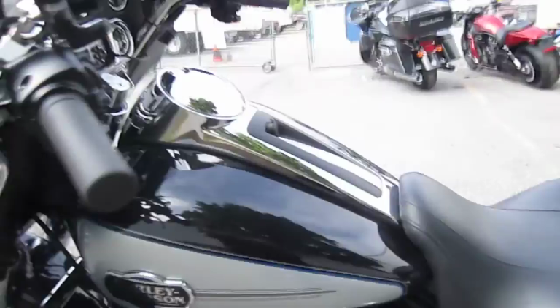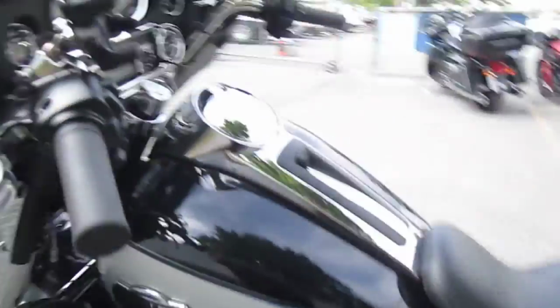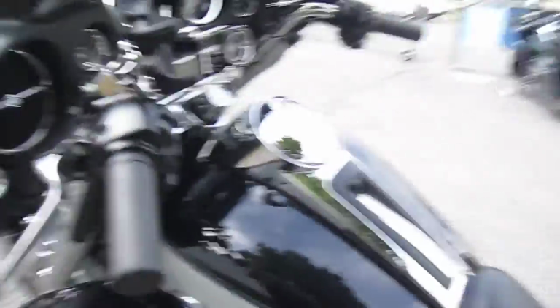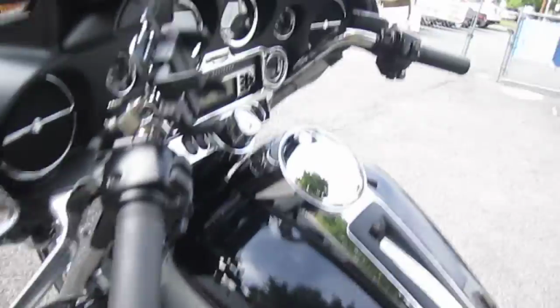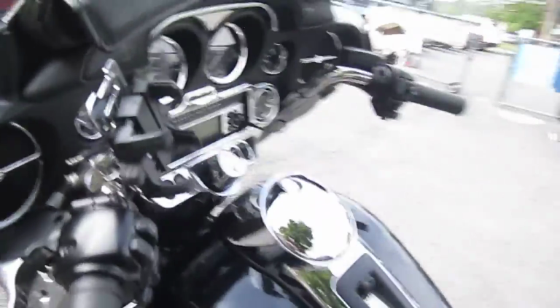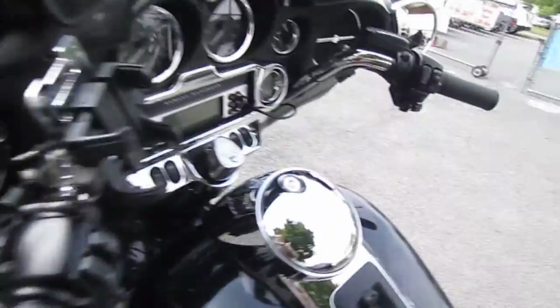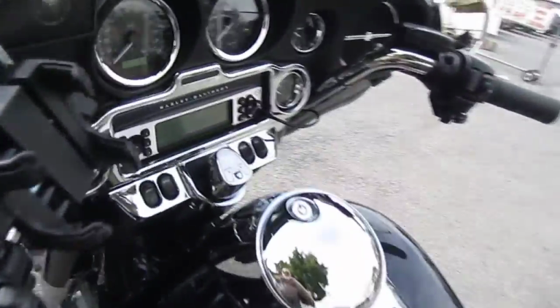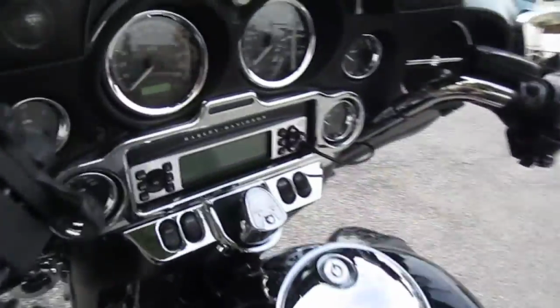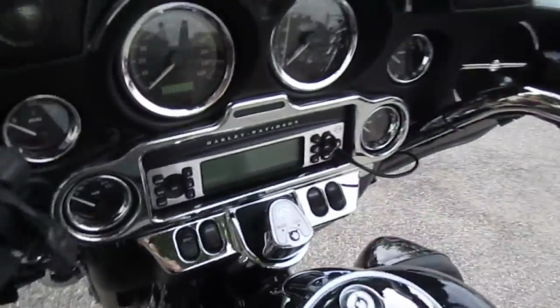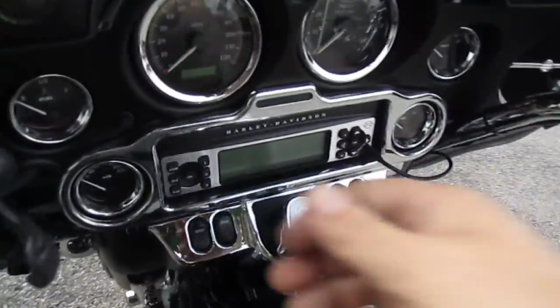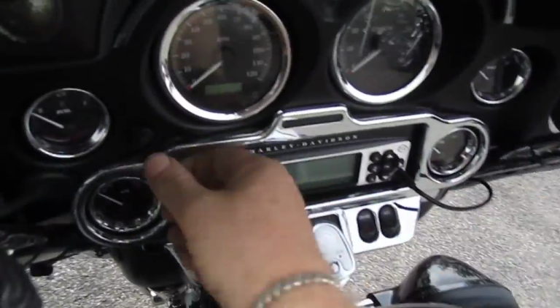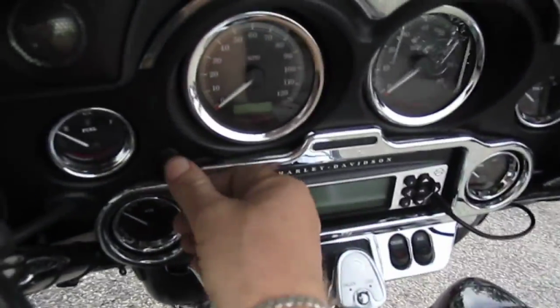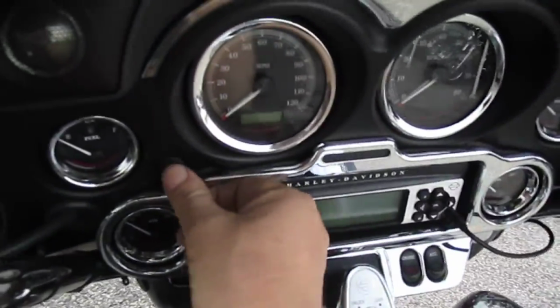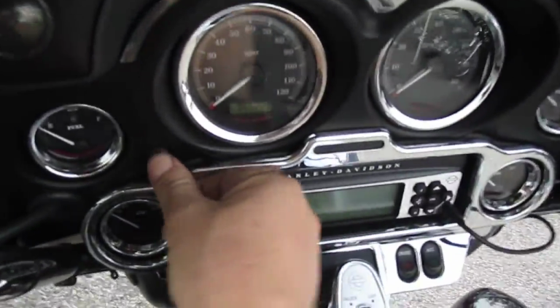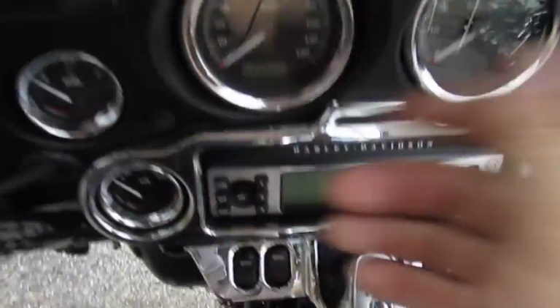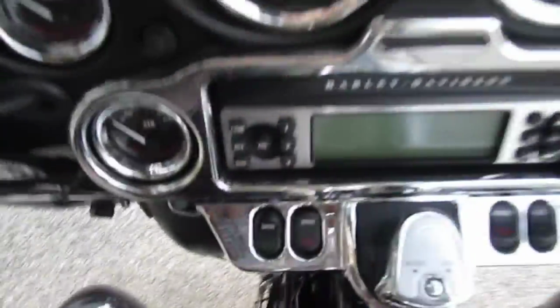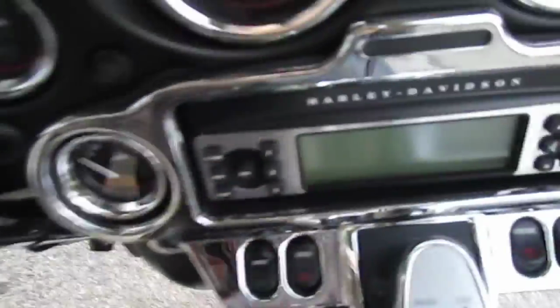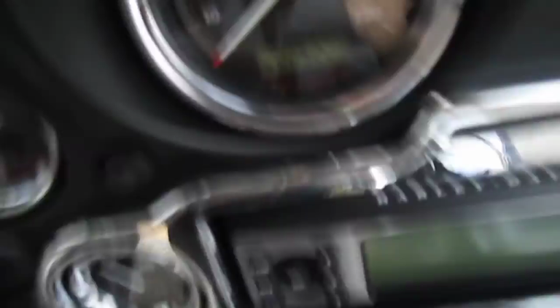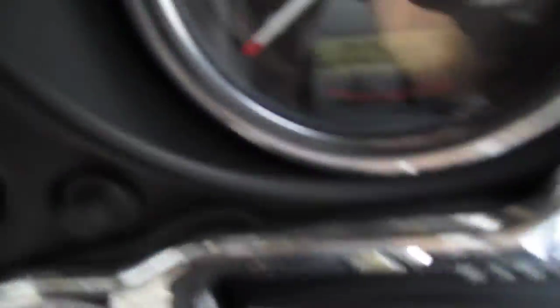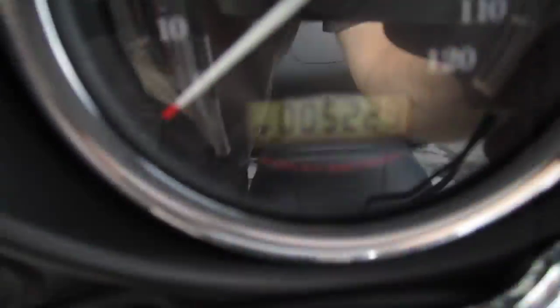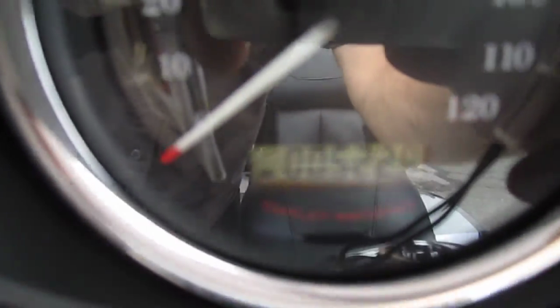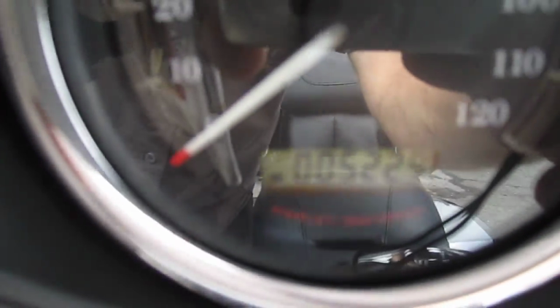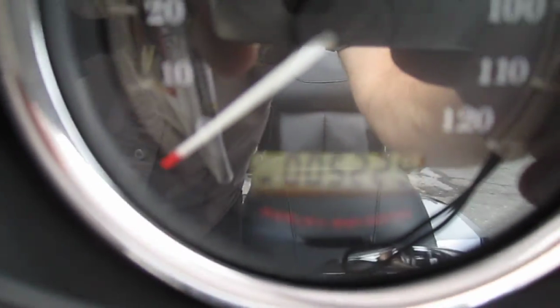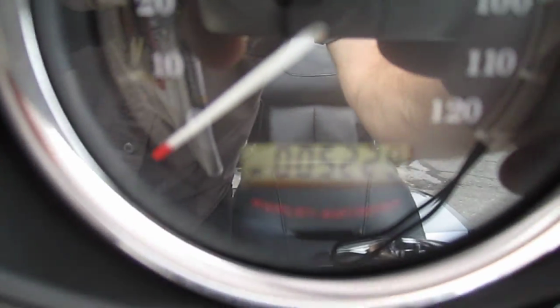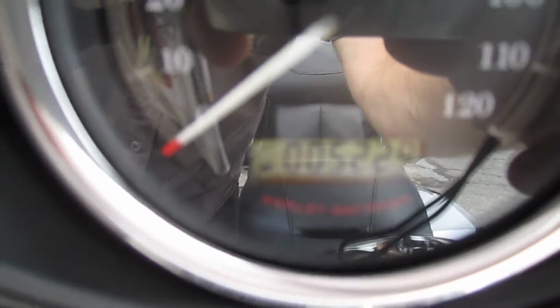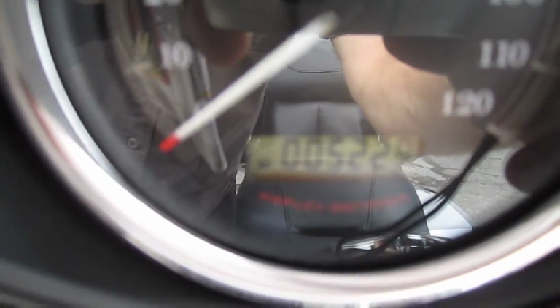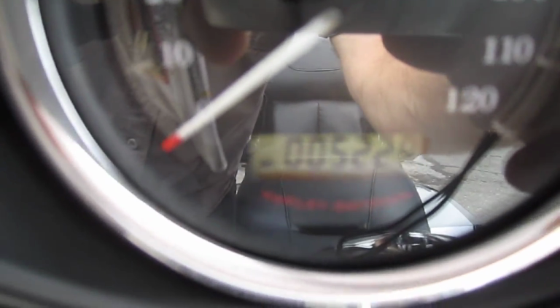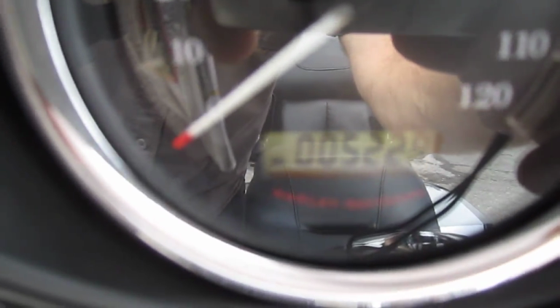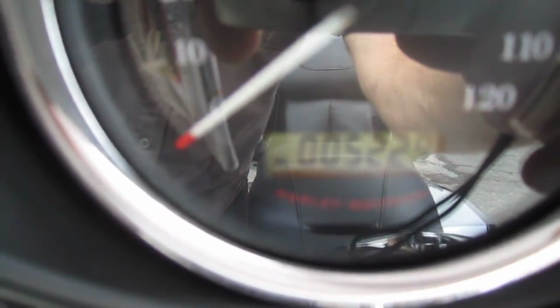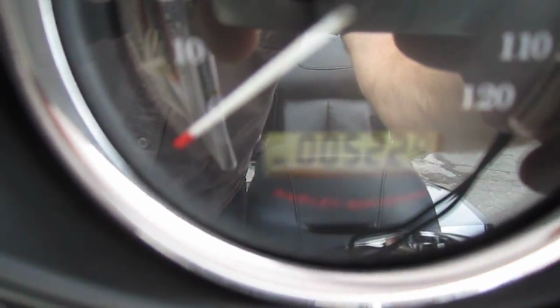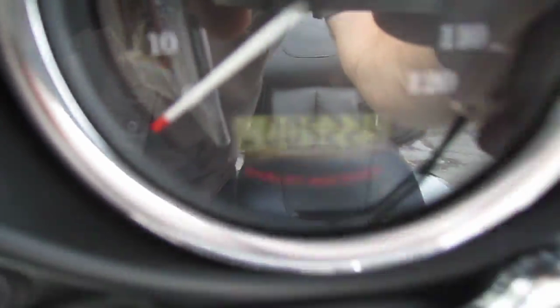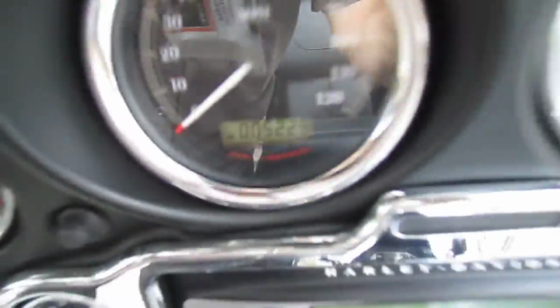All right, let's take a peek at the miles. There we go — nice low miles.